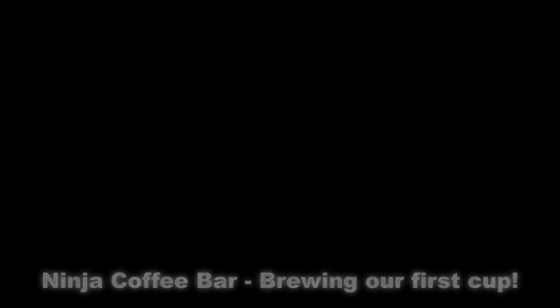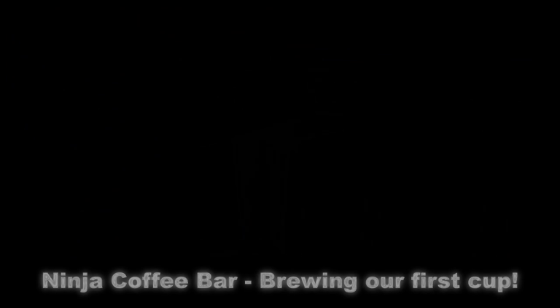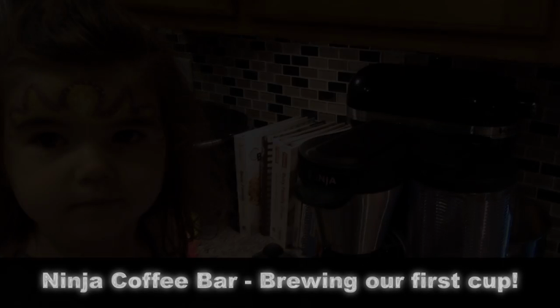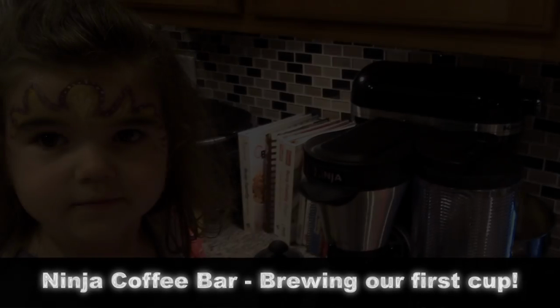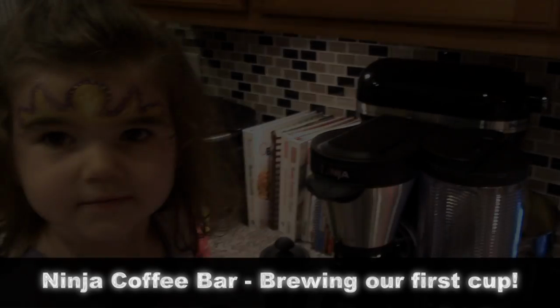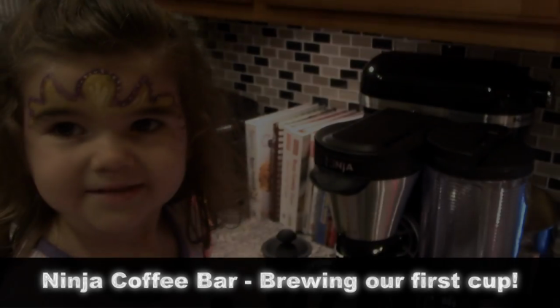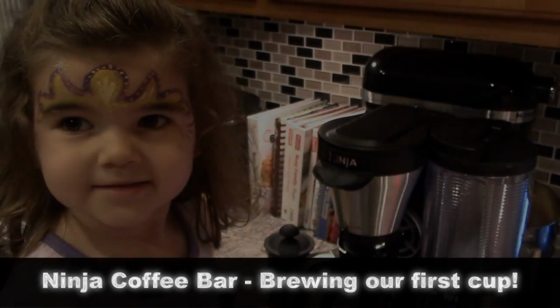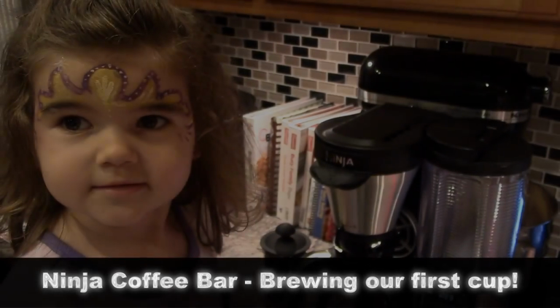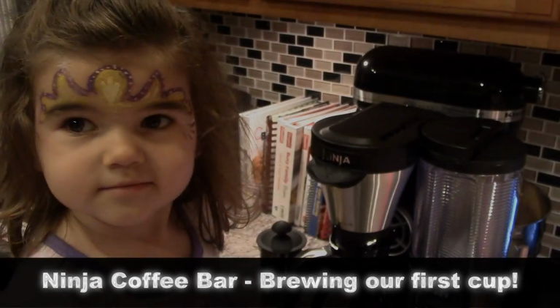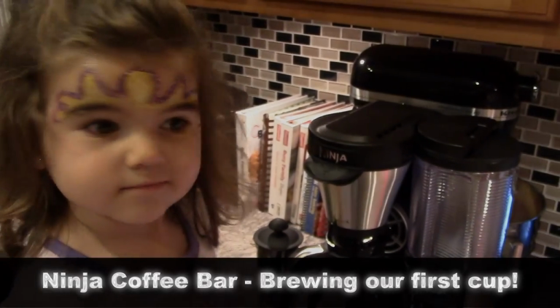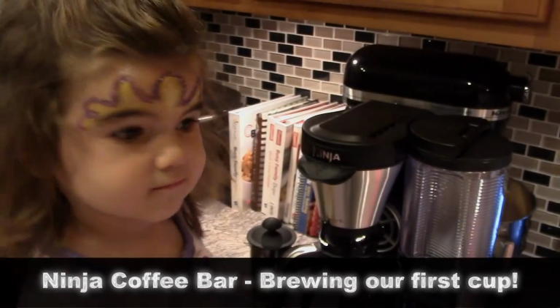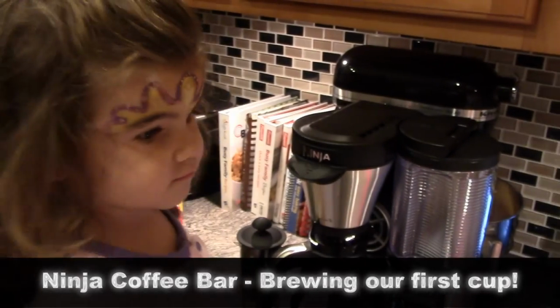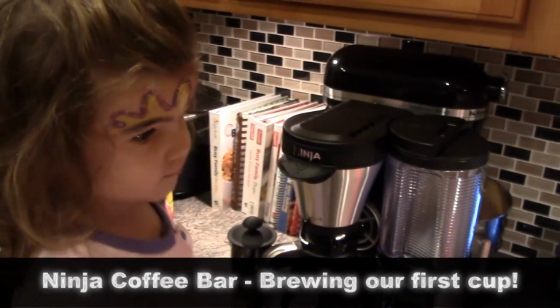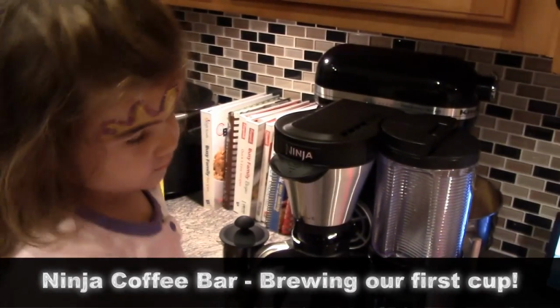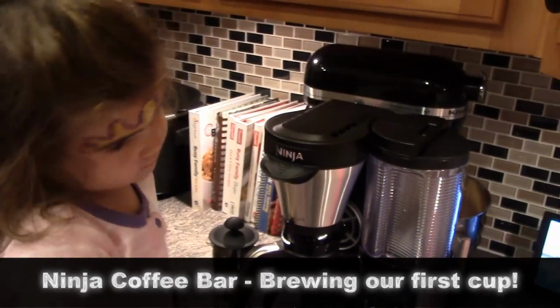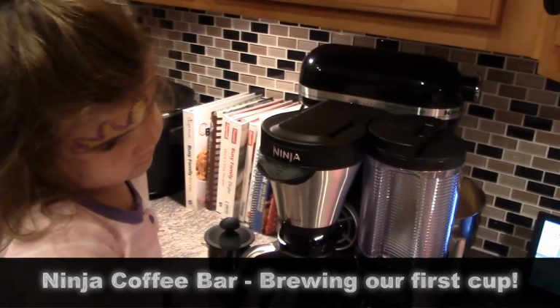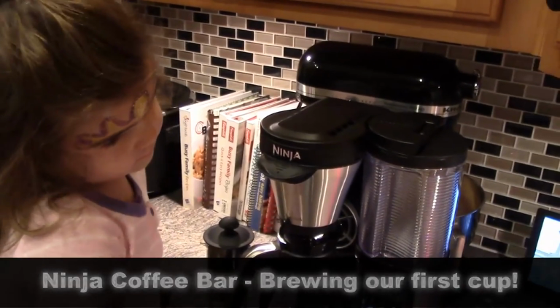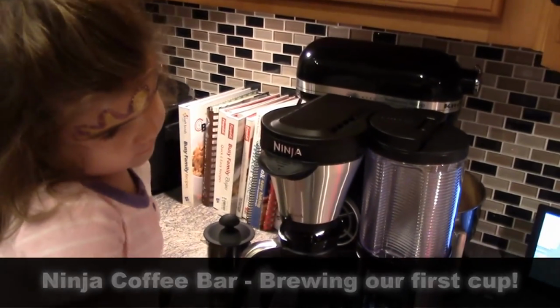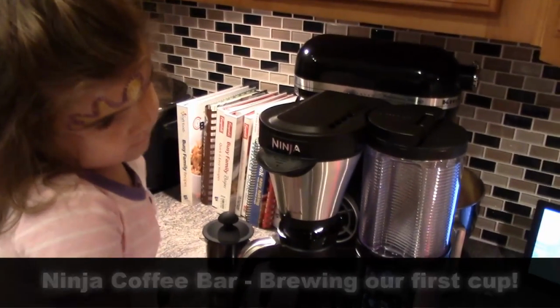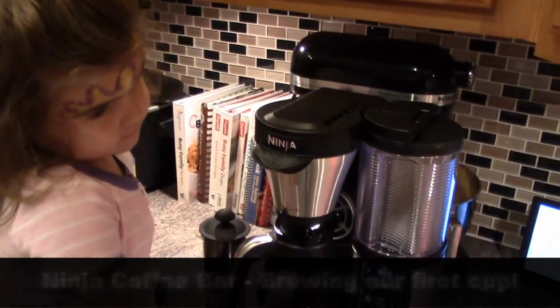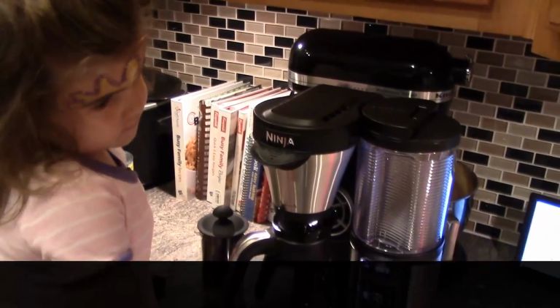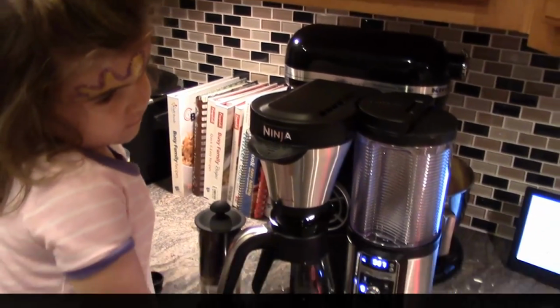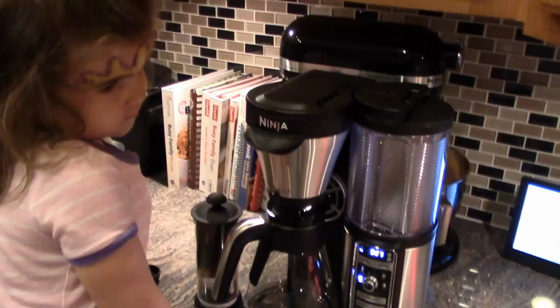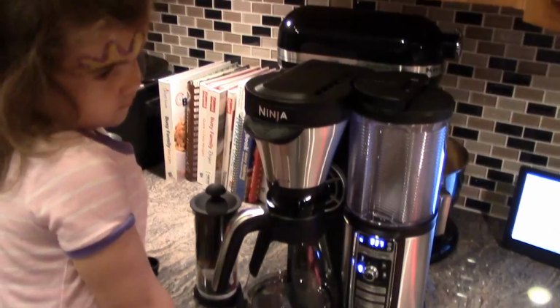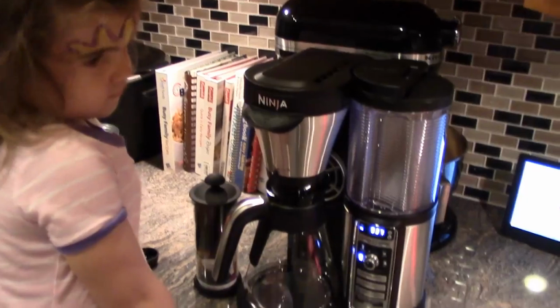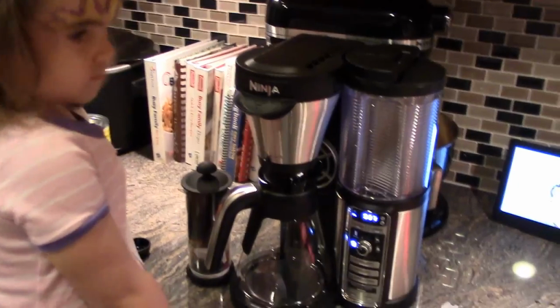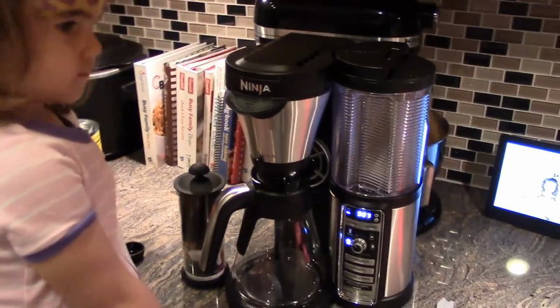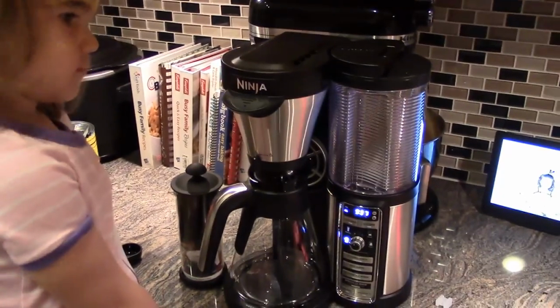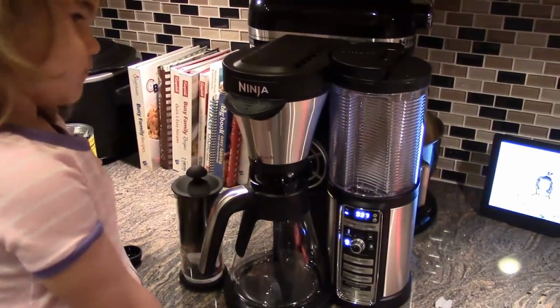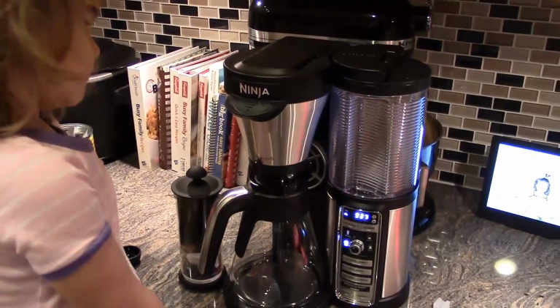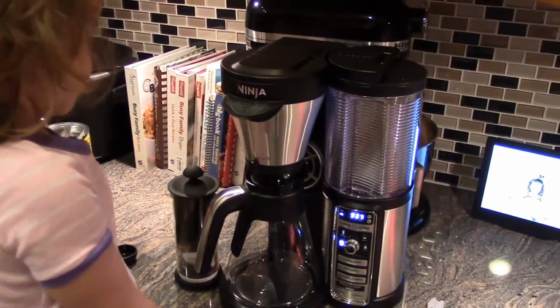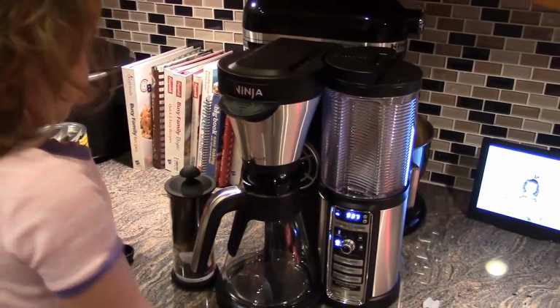I have a helper here. She is going to help me make my first cup of coffee in the Ninja Coffee Bar.